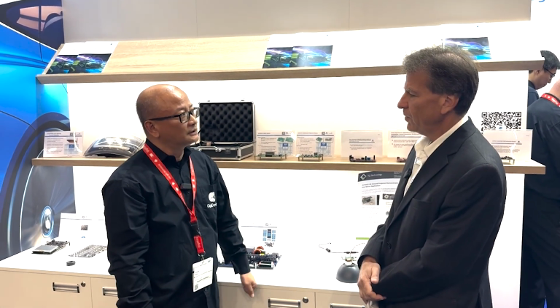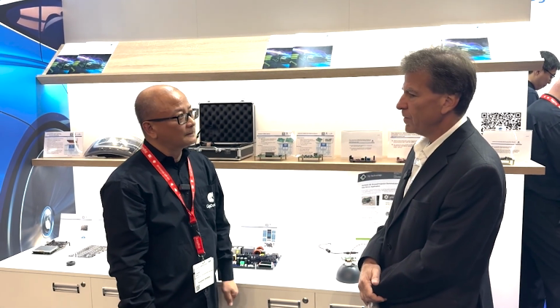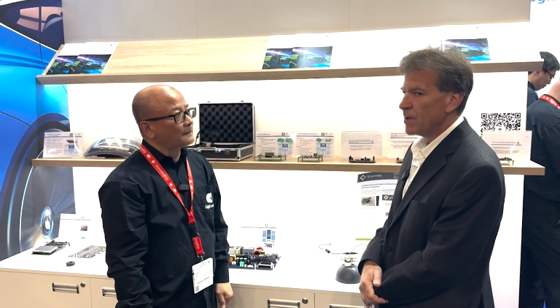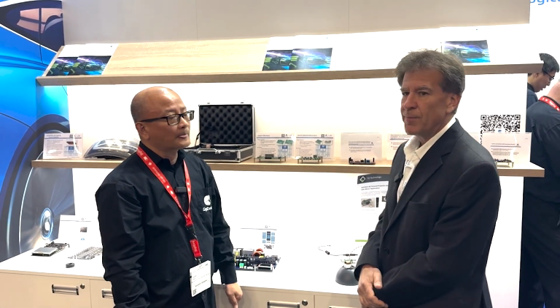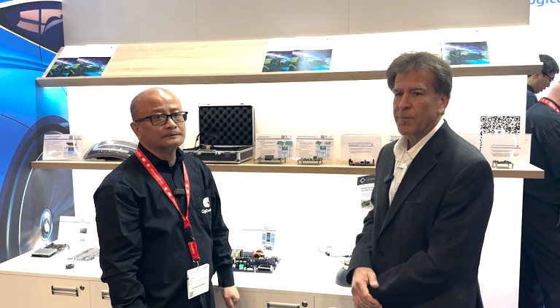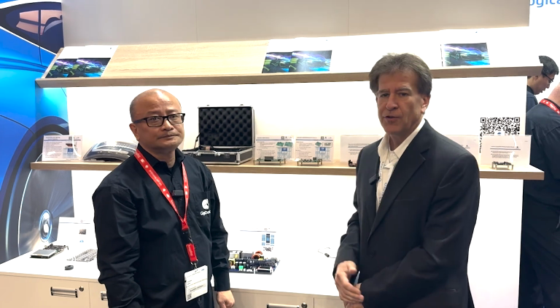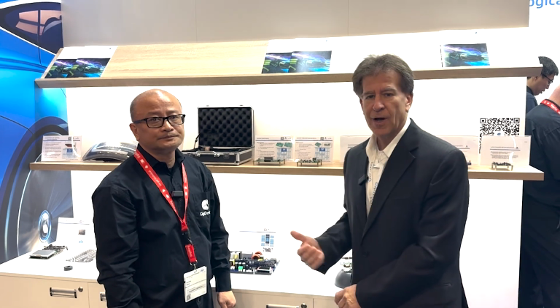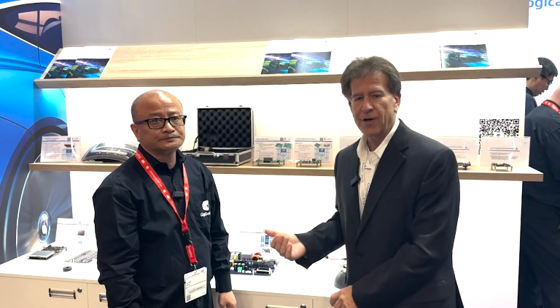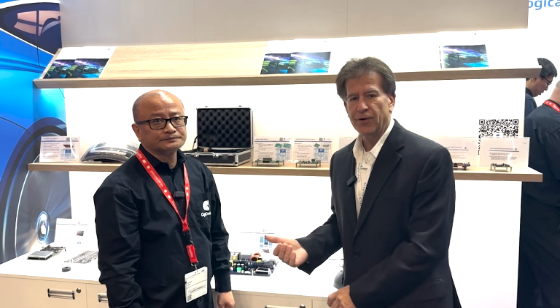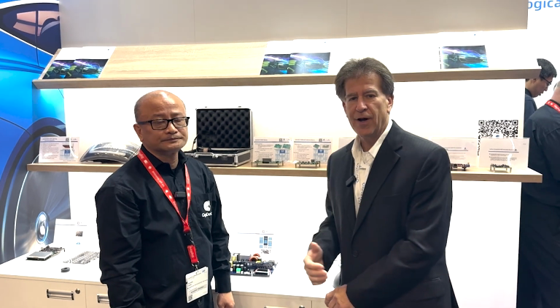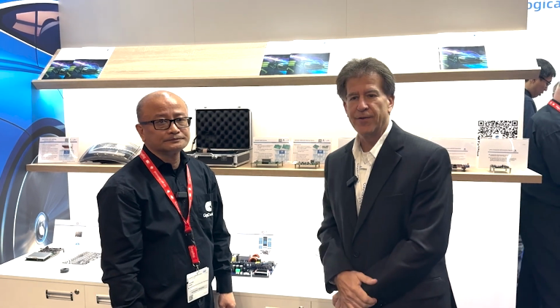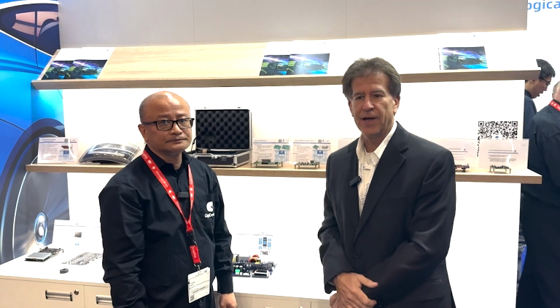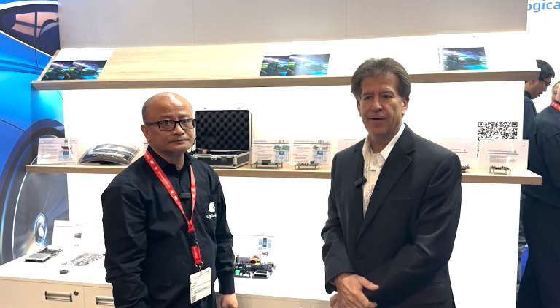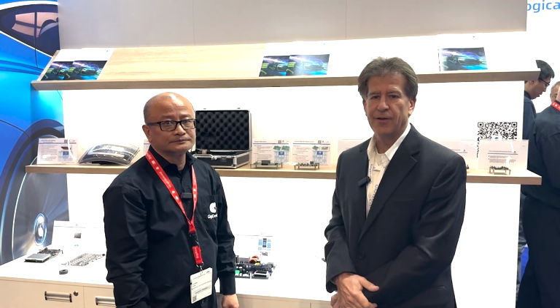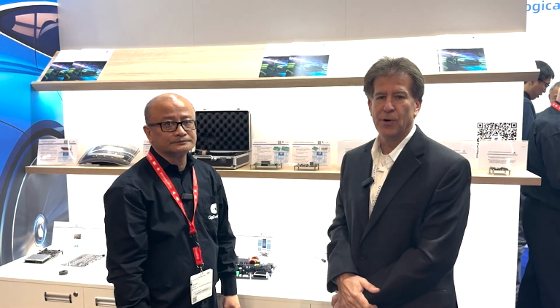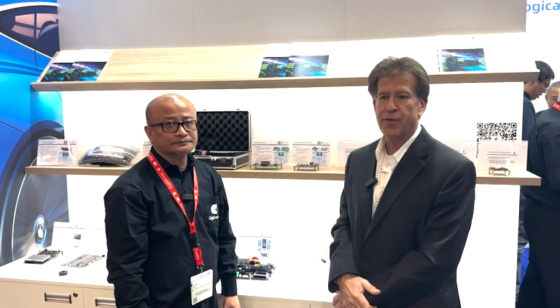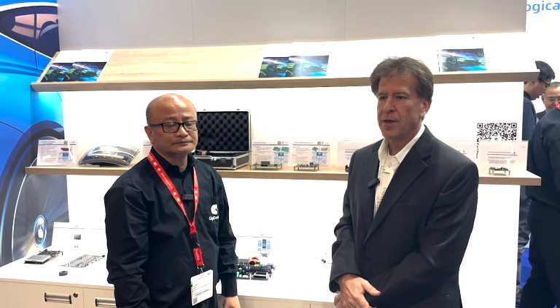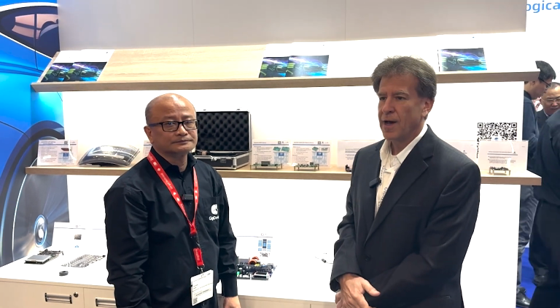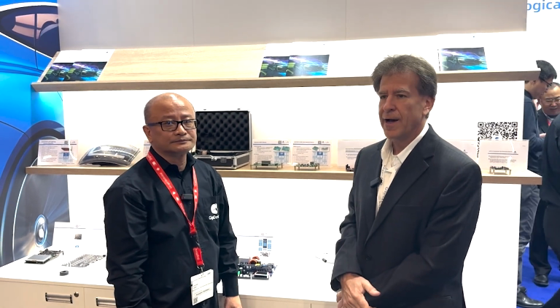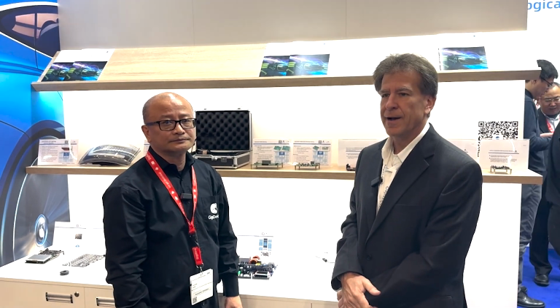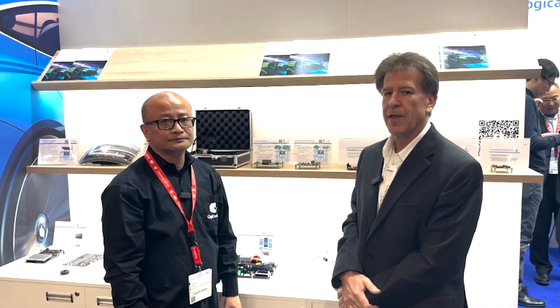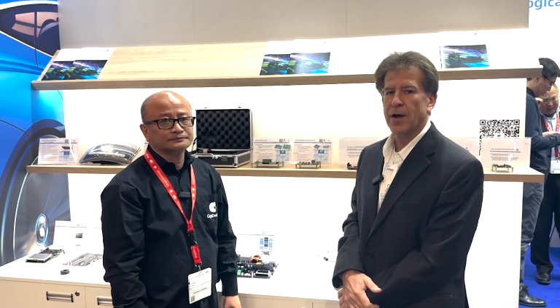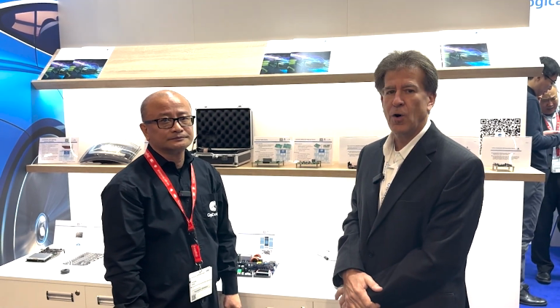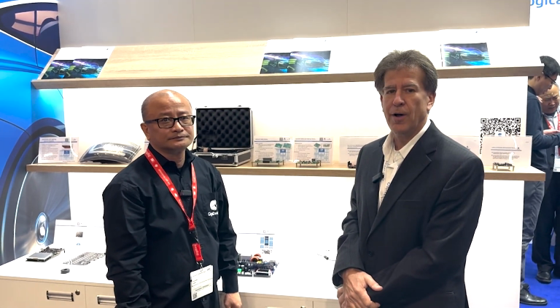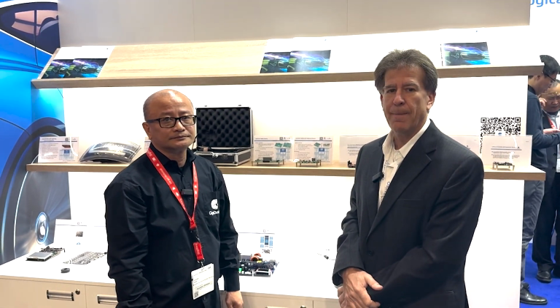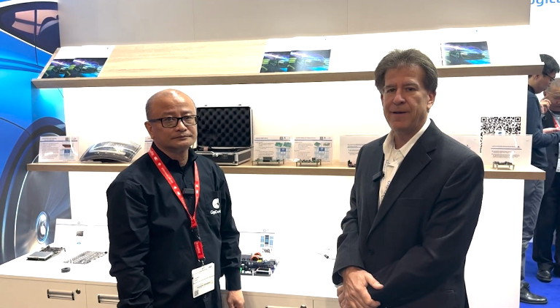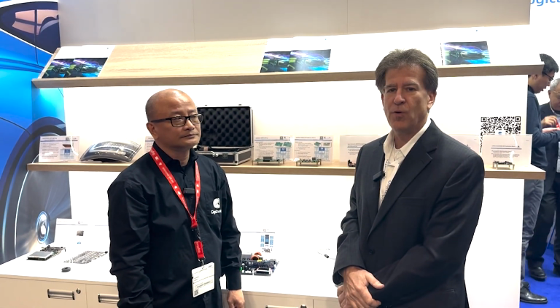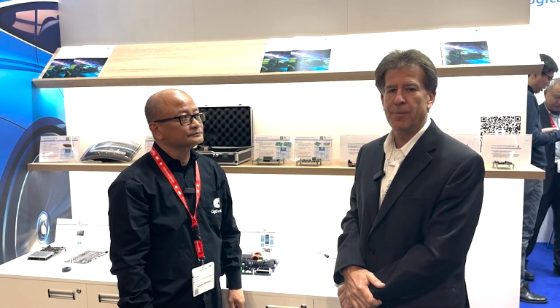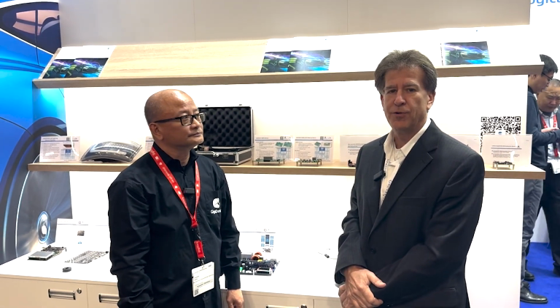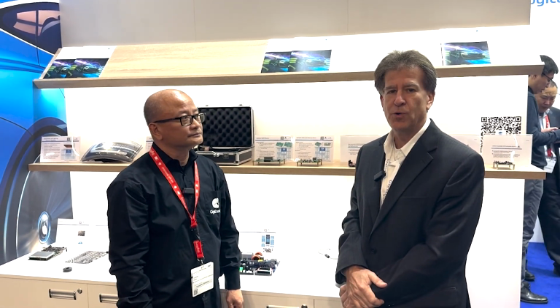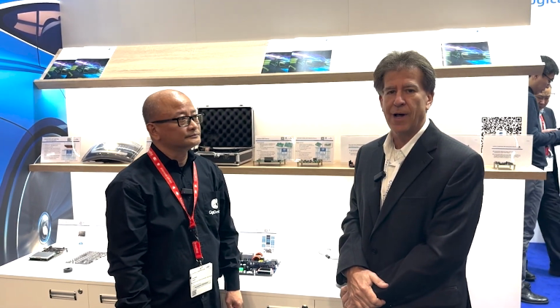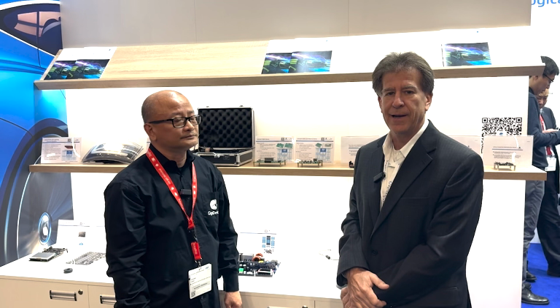Very good. Come see for yourself at the GigaDevice booth, hall B4, booth 209.